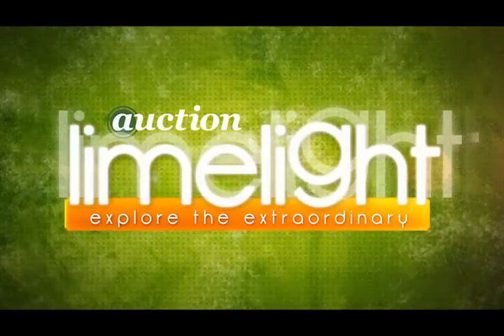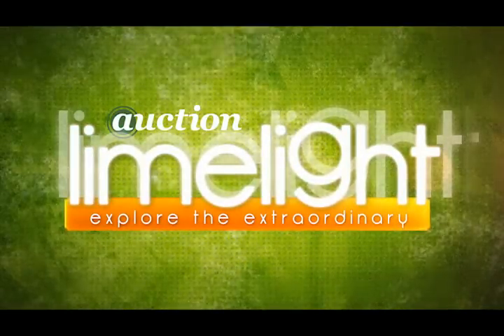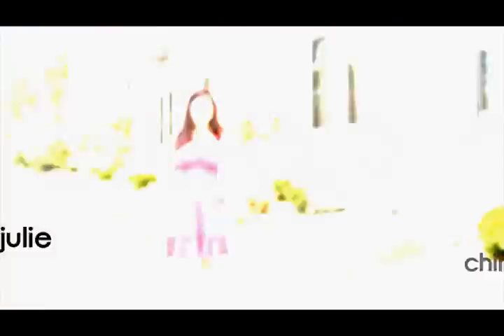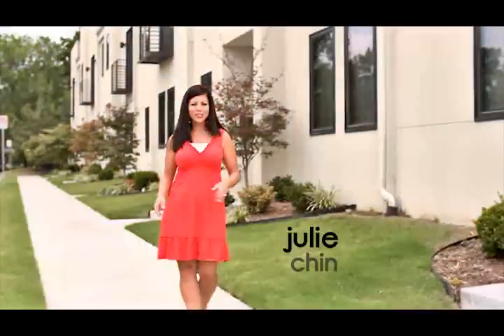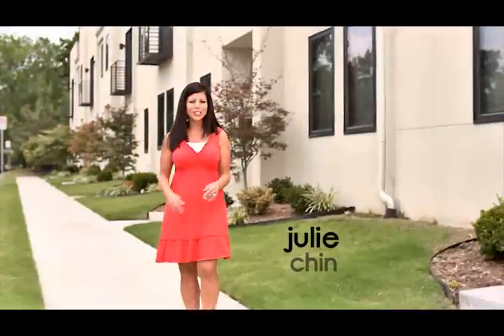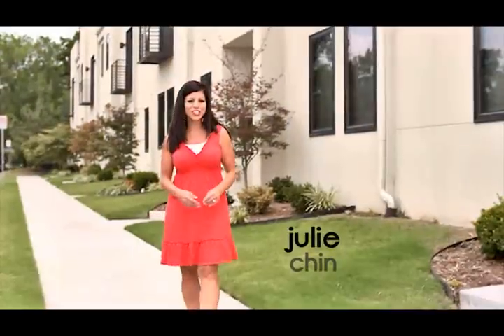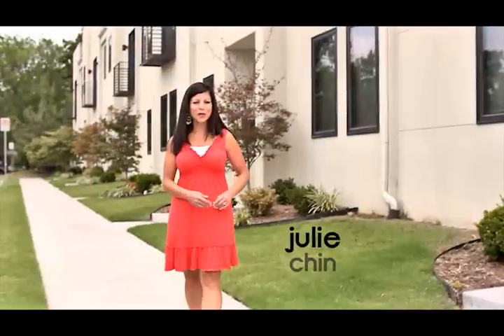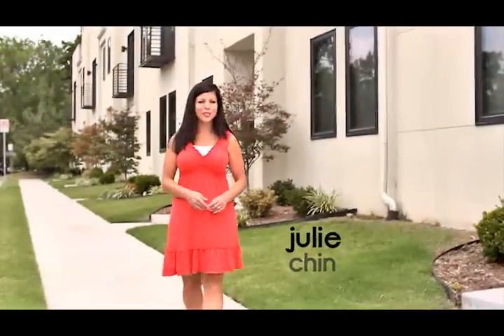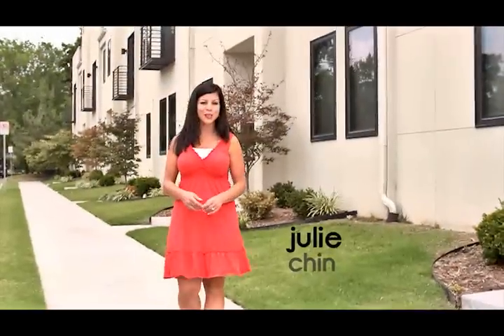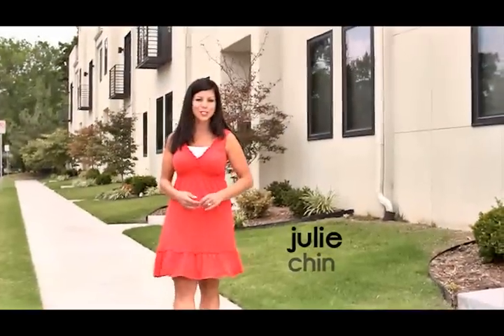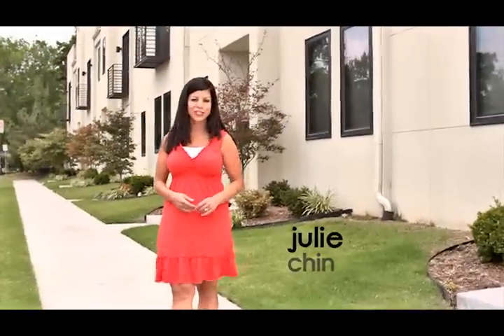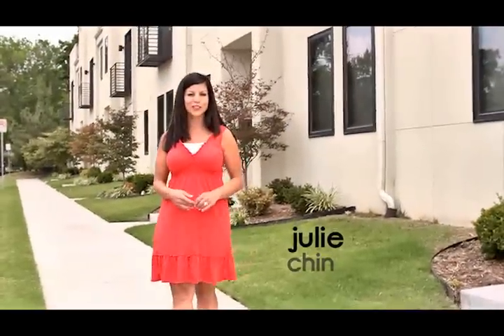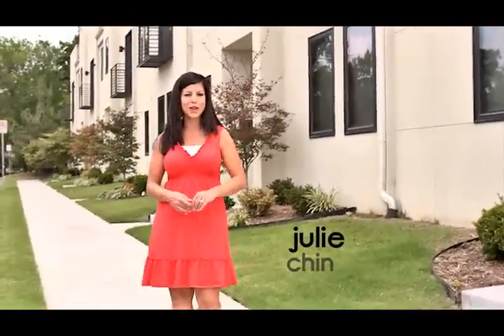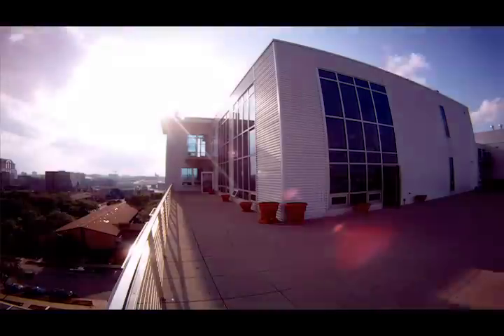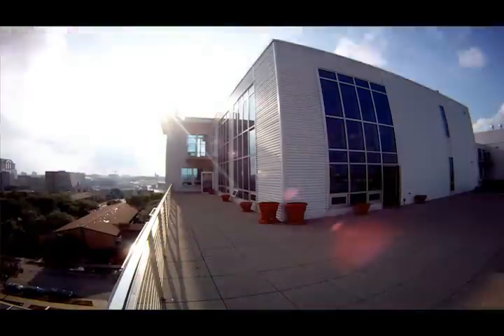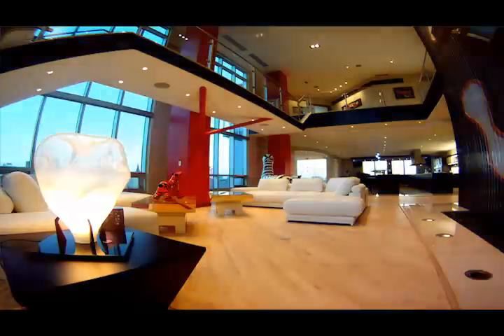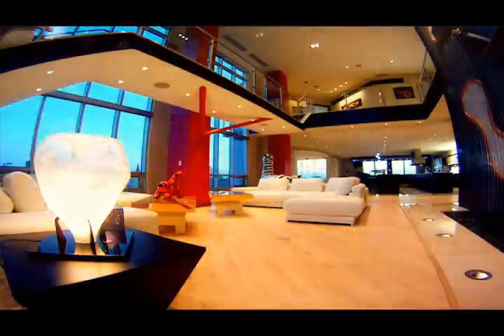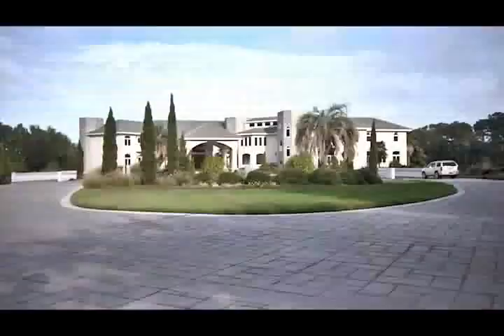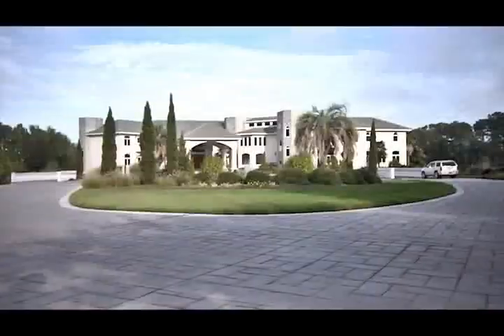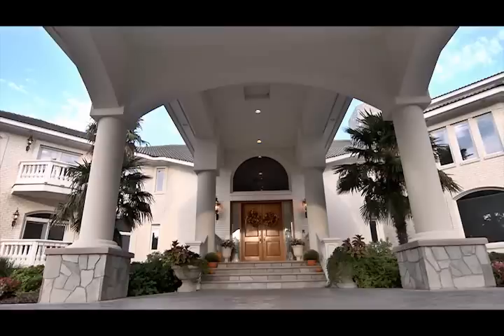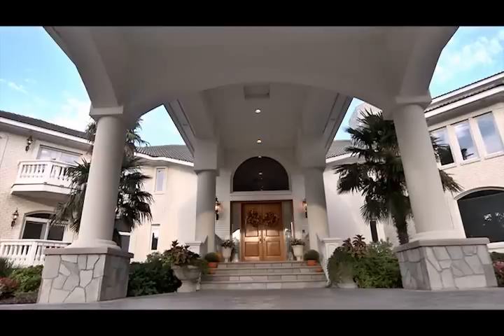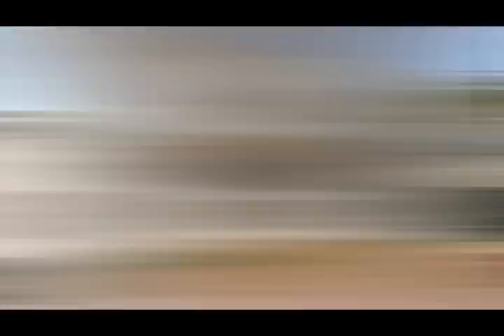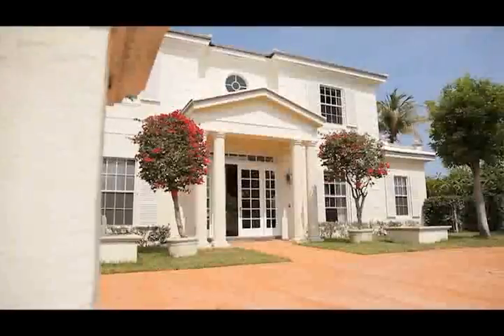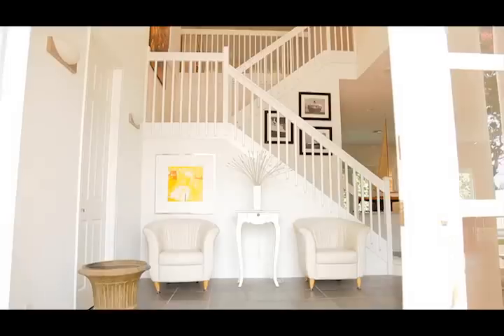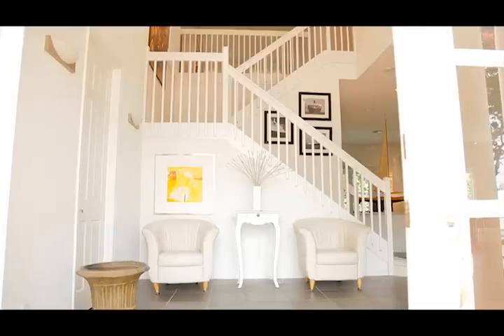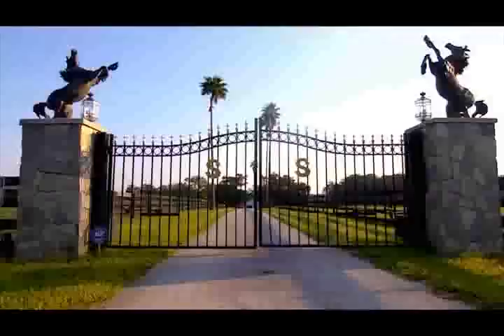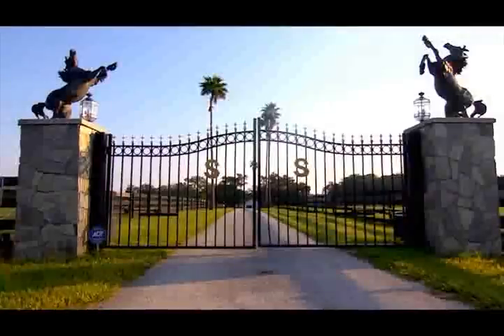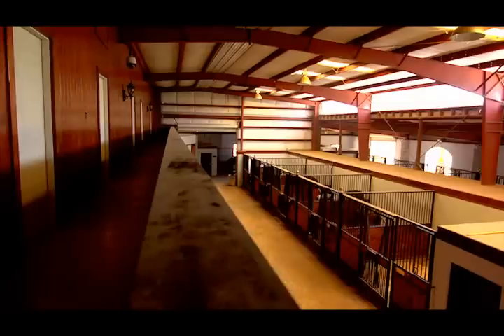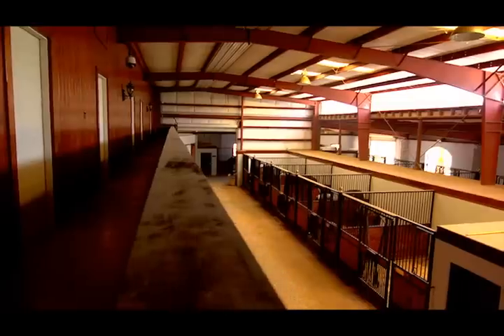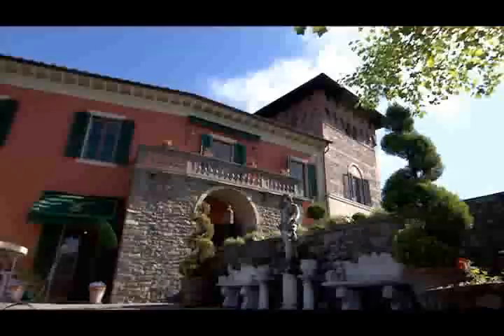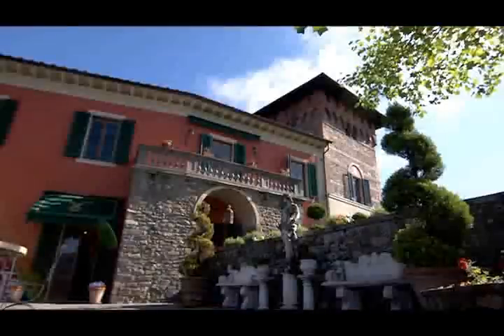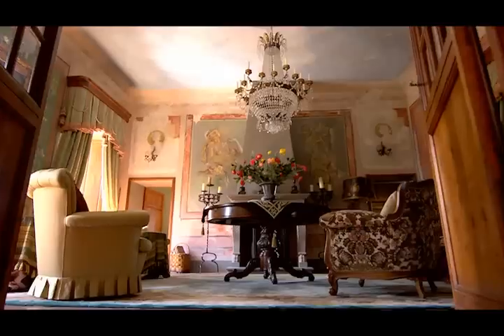Hey there, Julie Chin here with another edition of Limelight, where we look back on the Extraordinary Homes Auction by Williams & Williams.